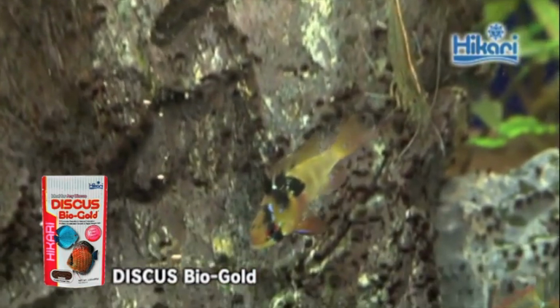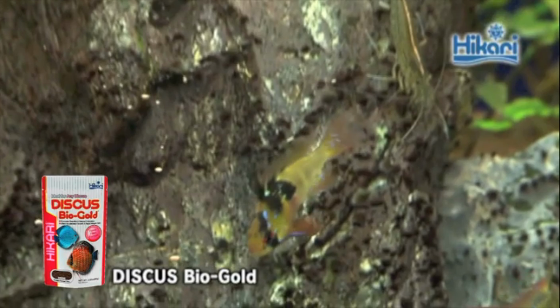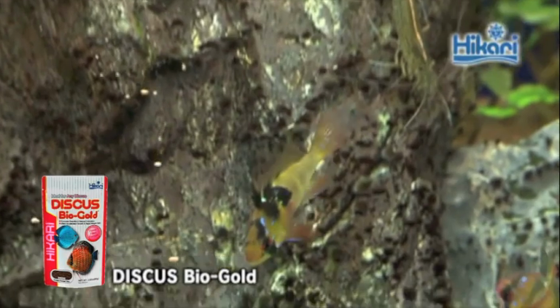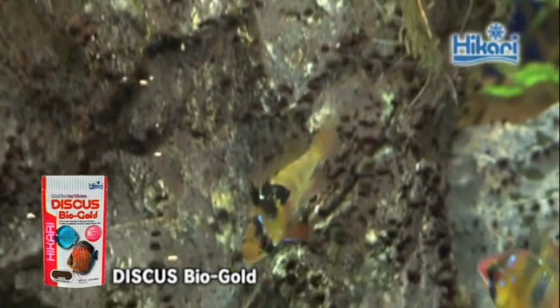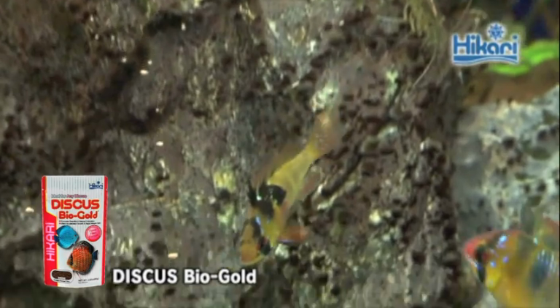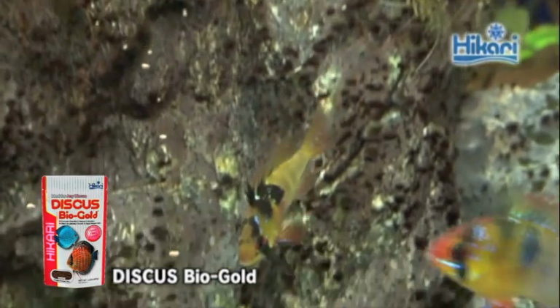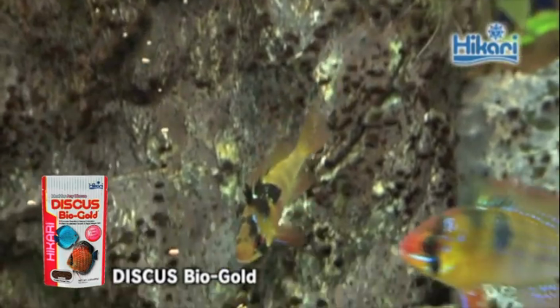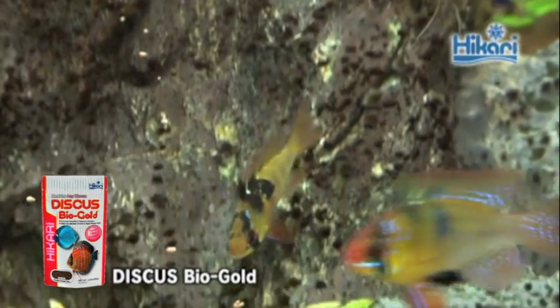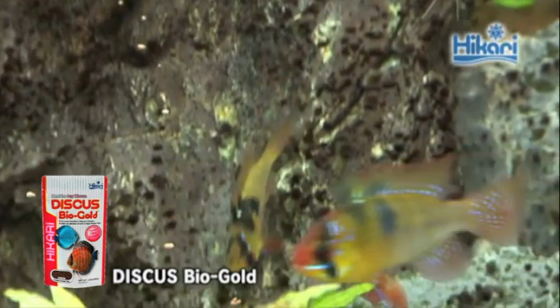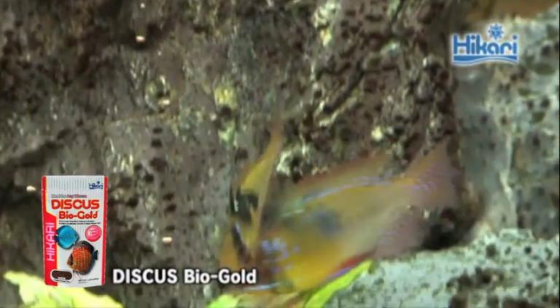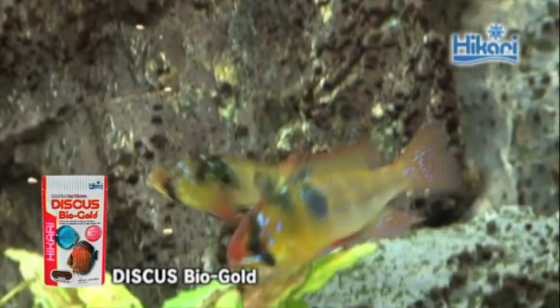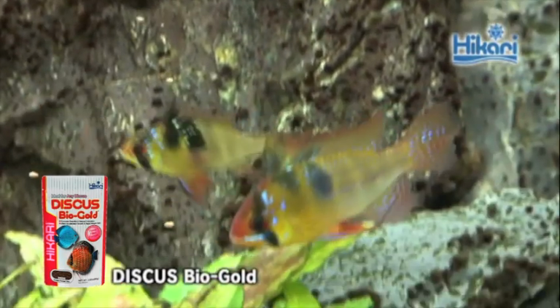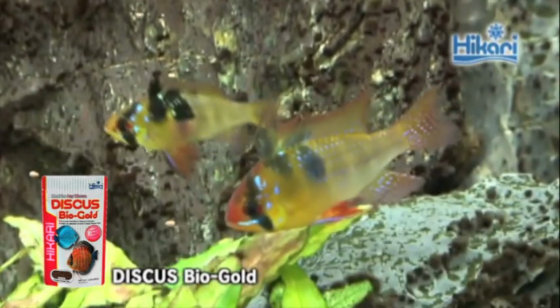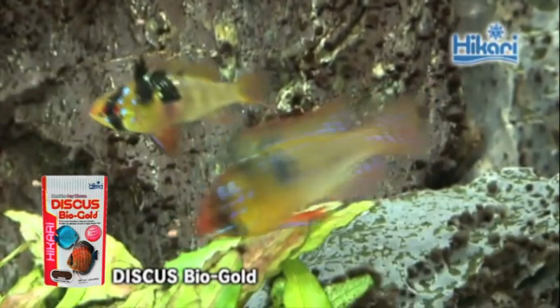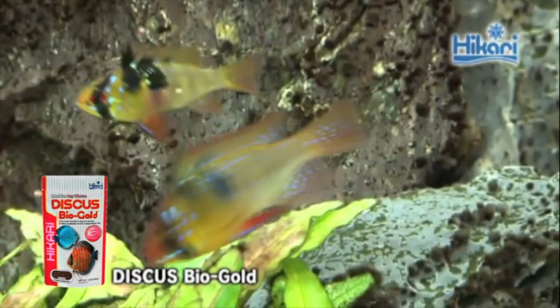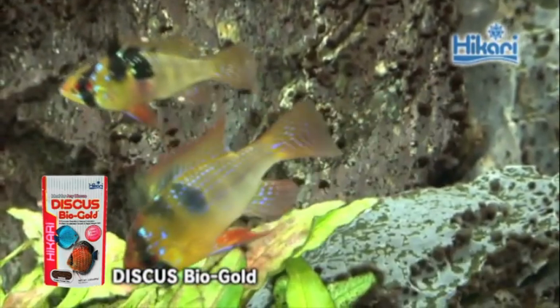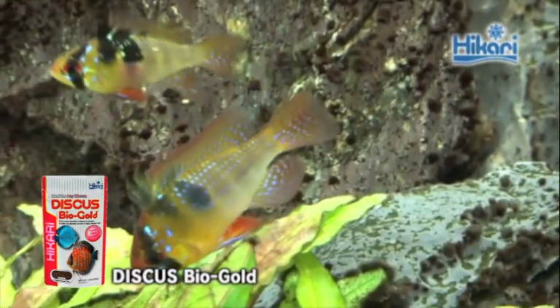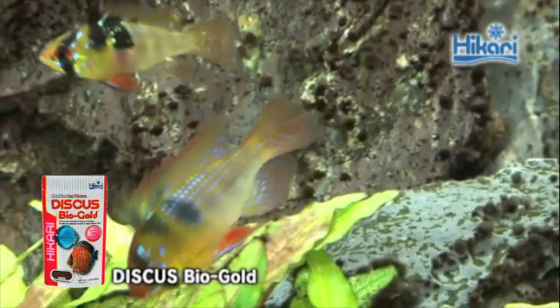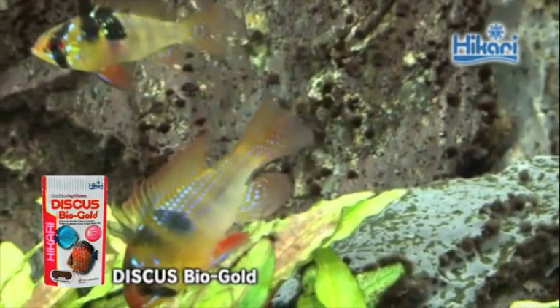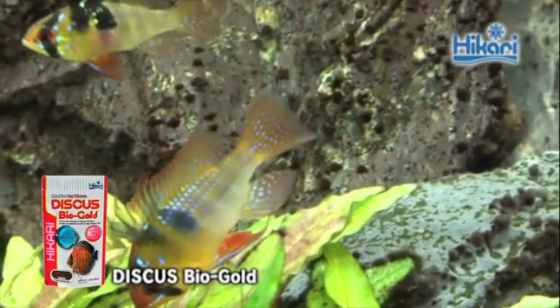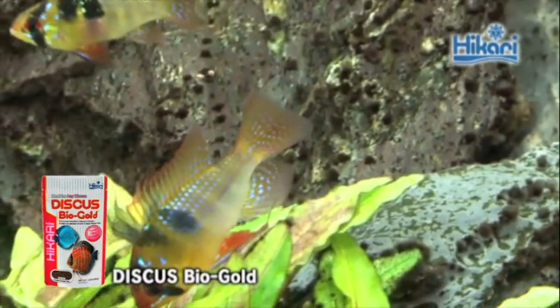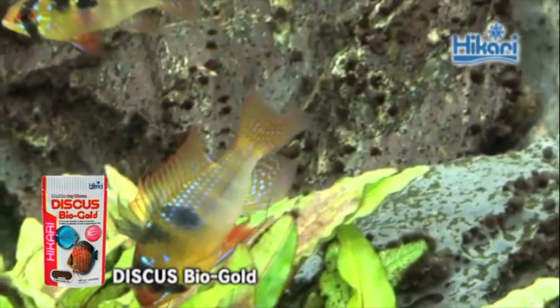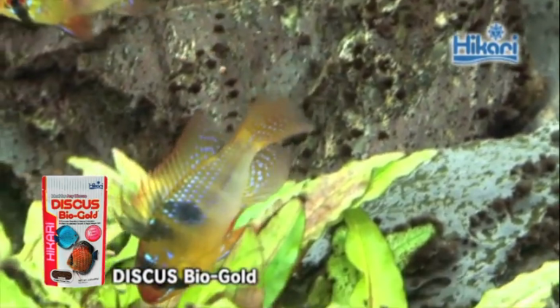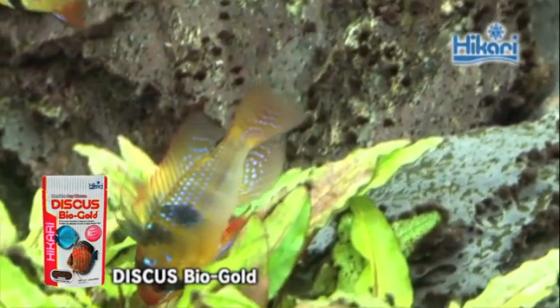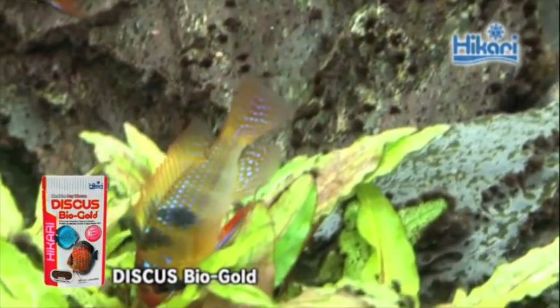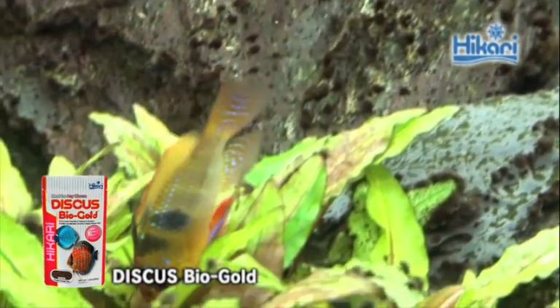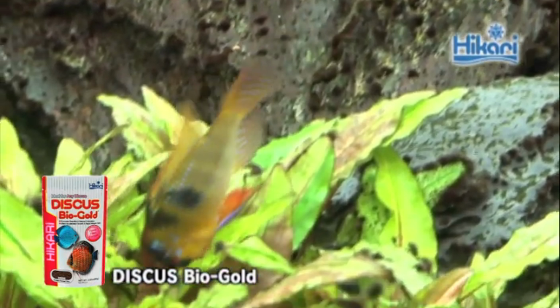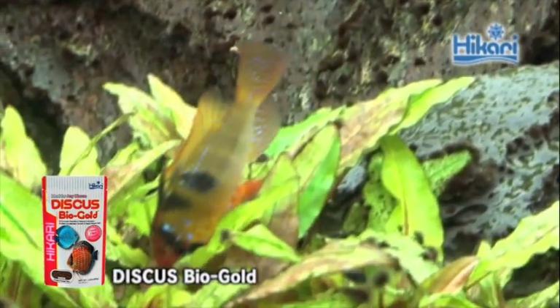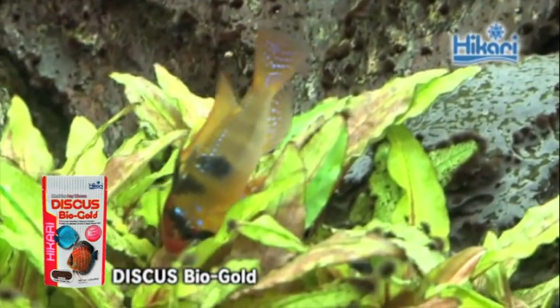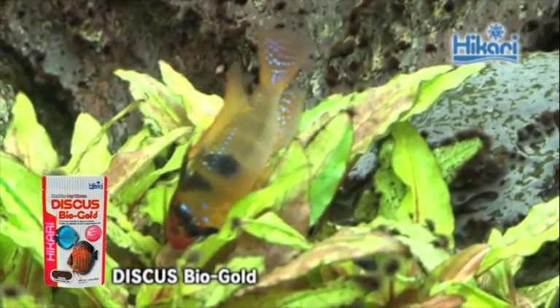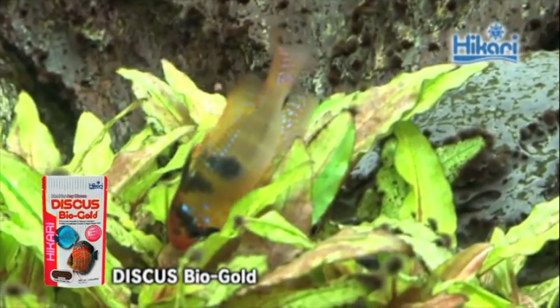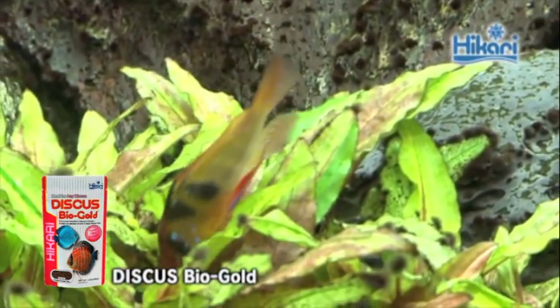For an easy to use and highly dependable option for your discus, Discus BioGold.